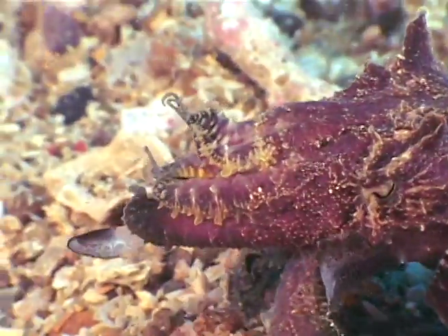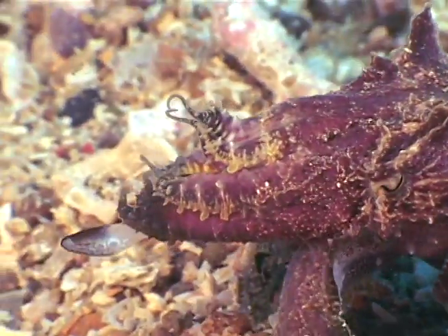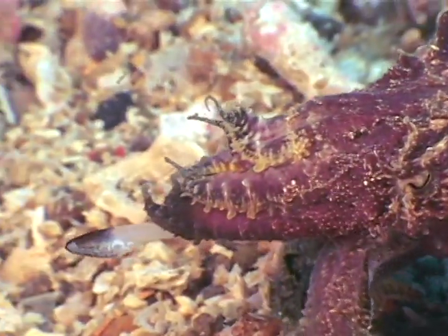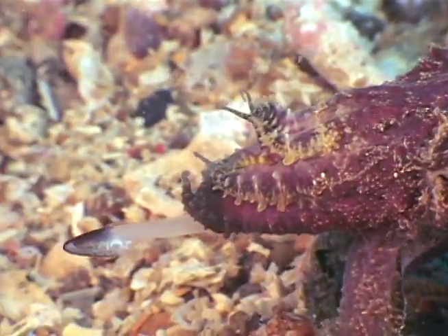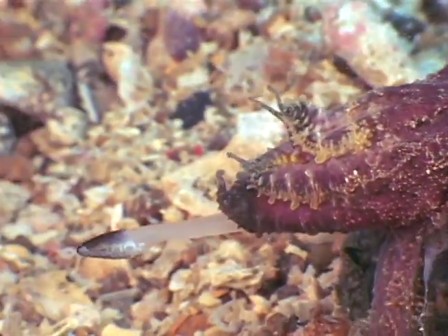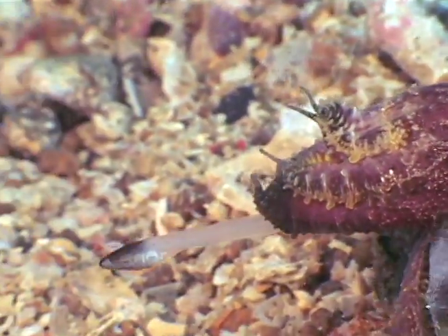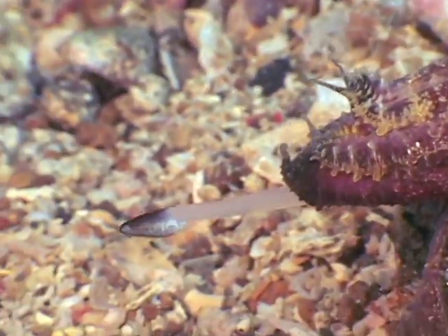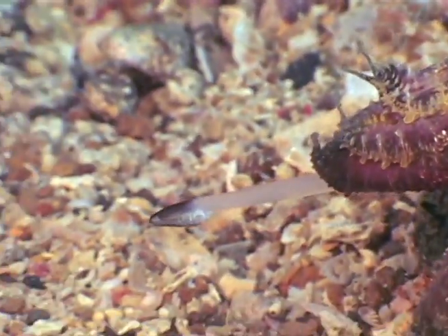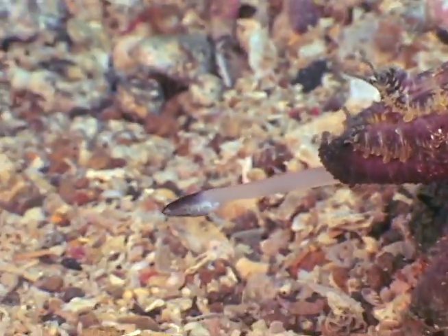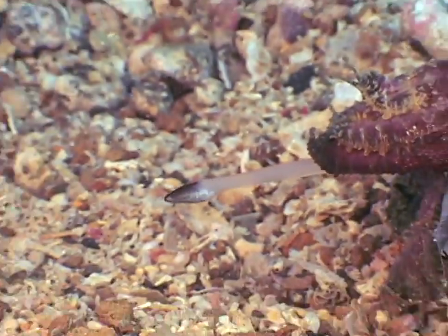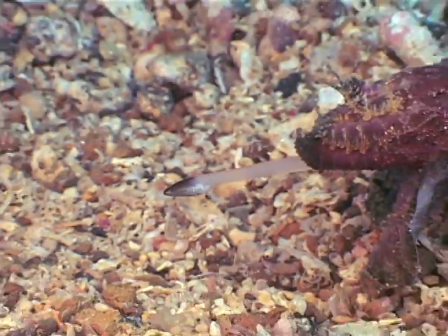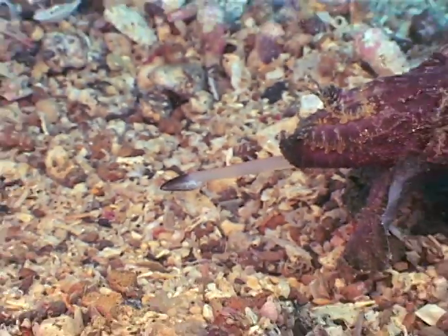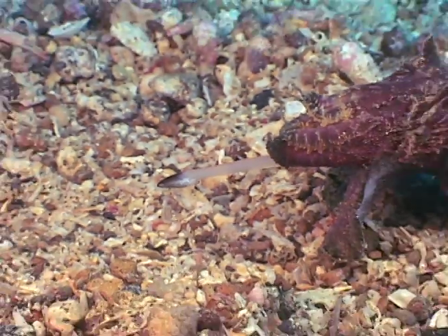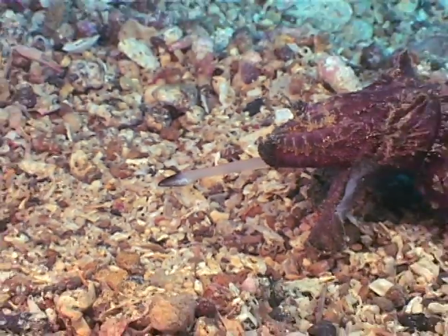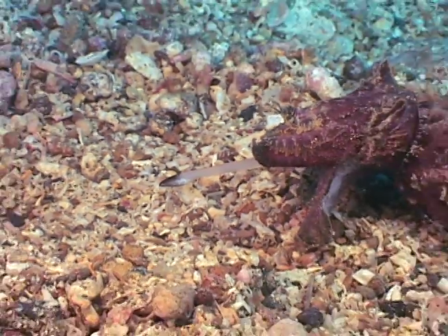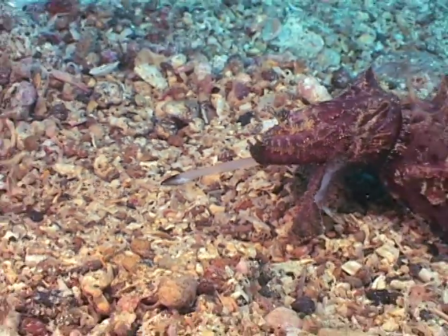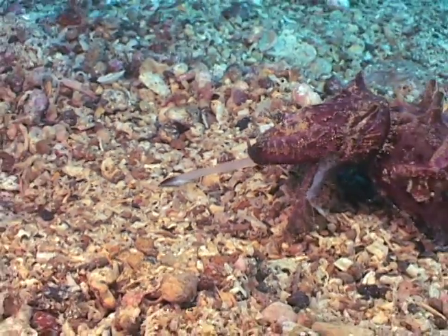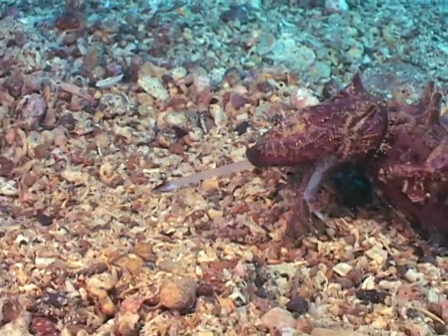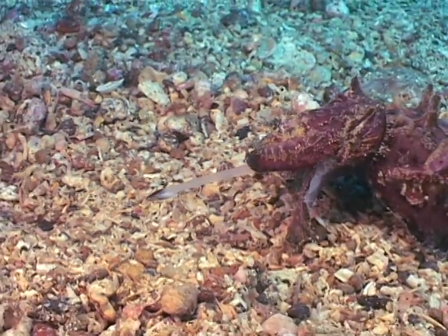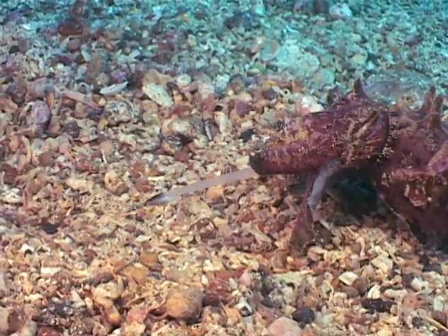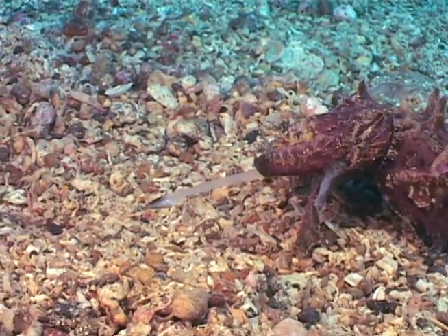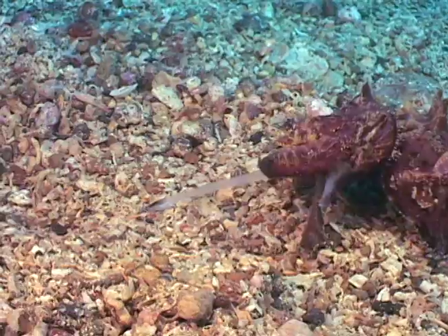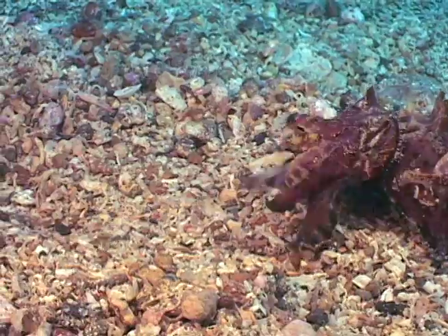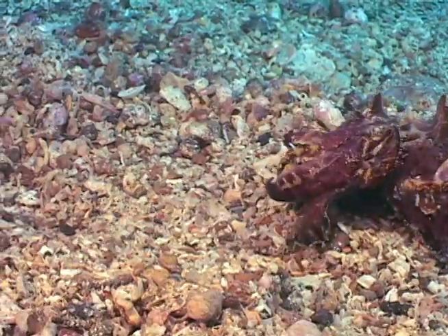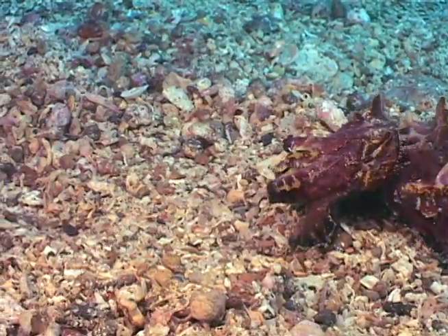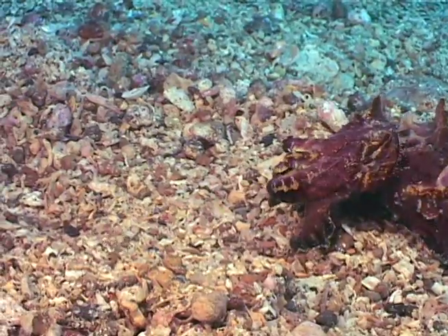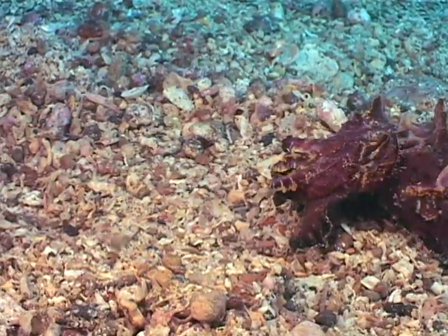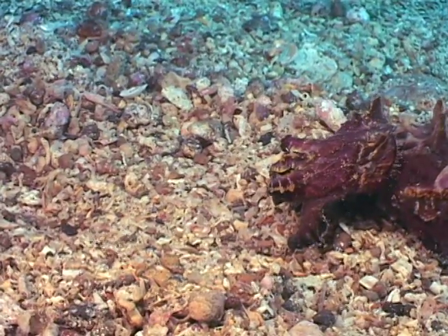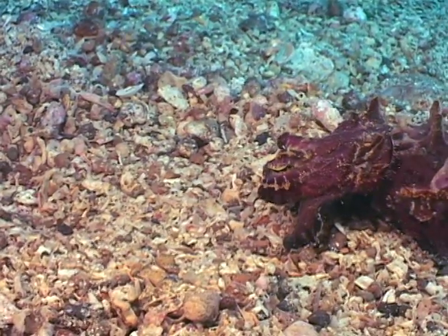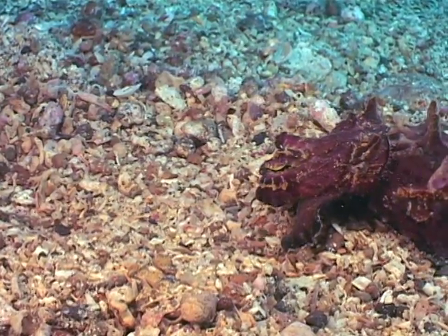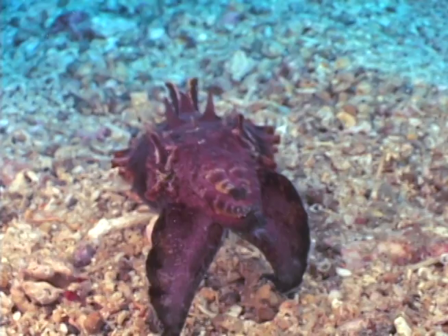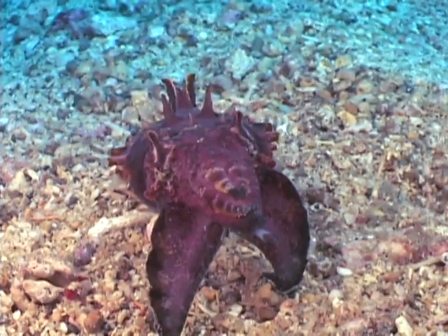Like all cuttlefish, flamboyant shoot out long feeding tentacles to feed. I think he missed that one though.